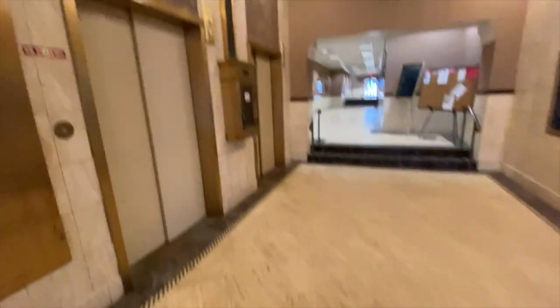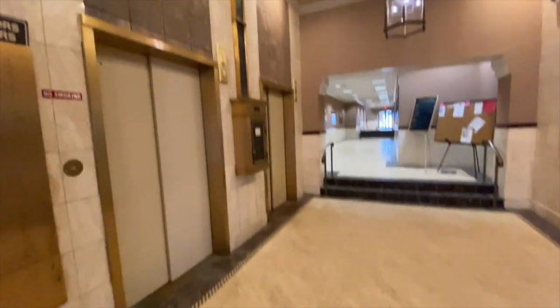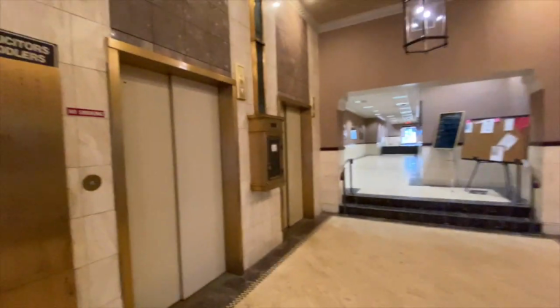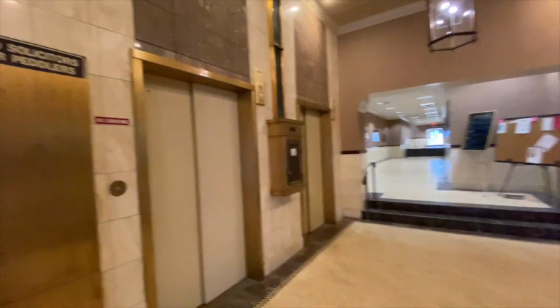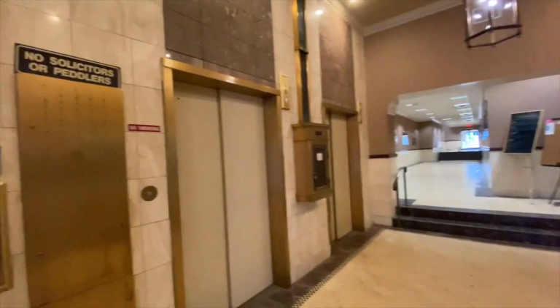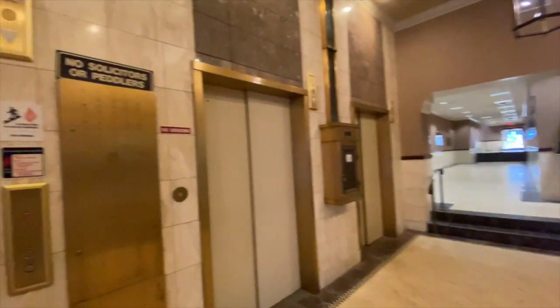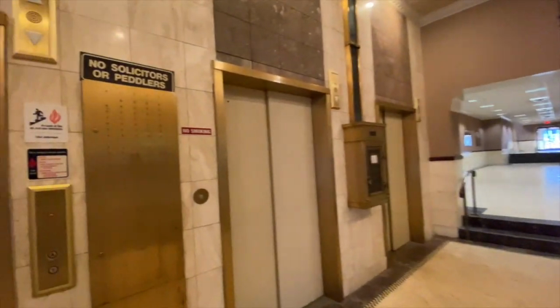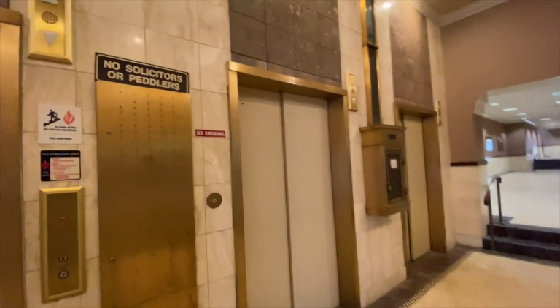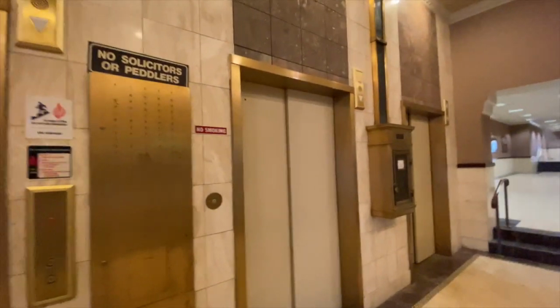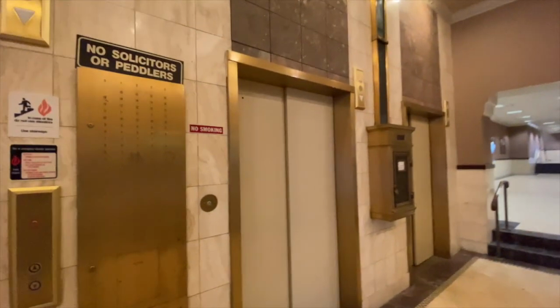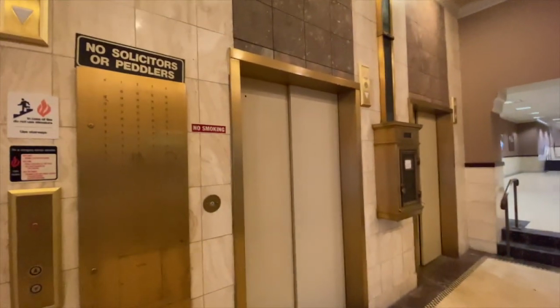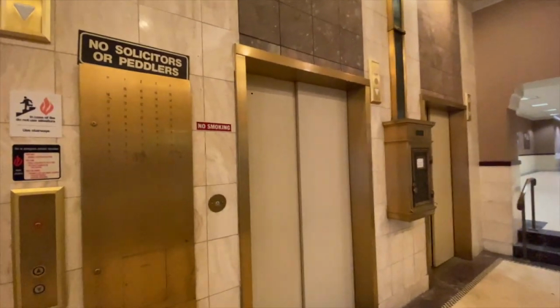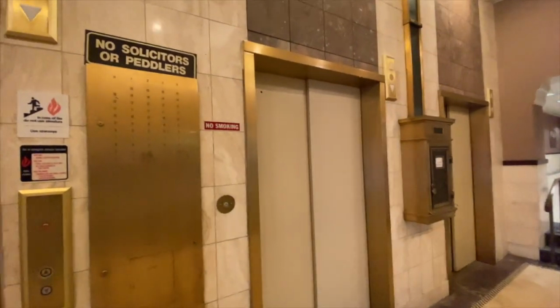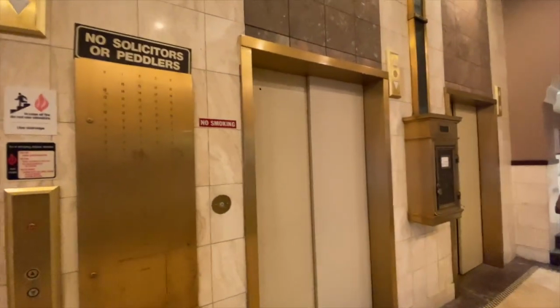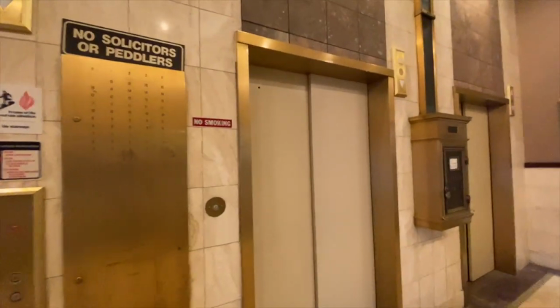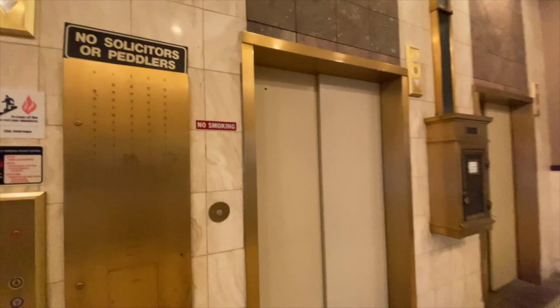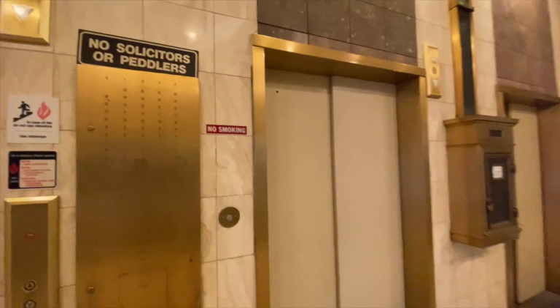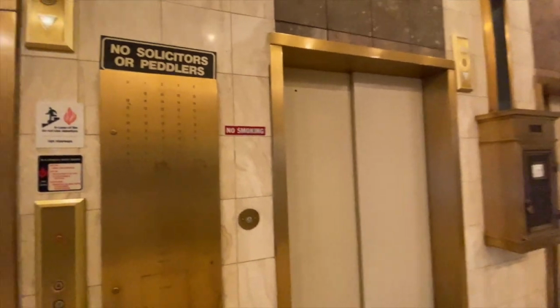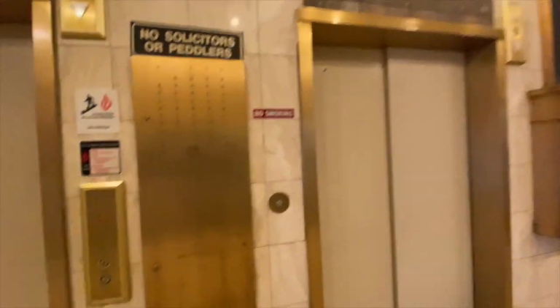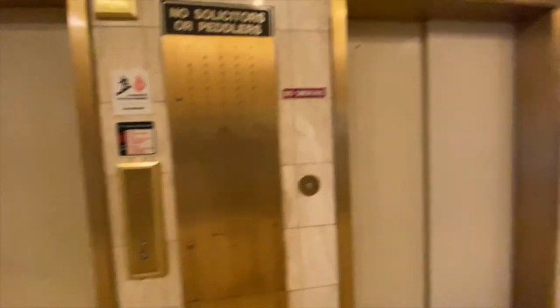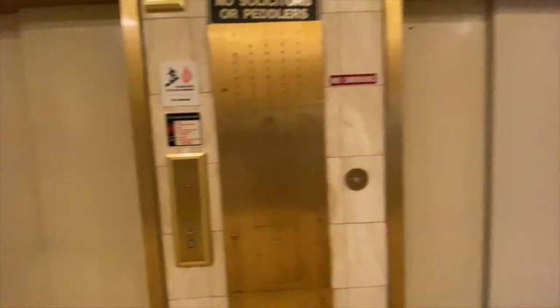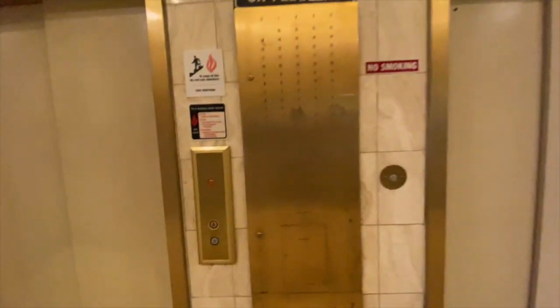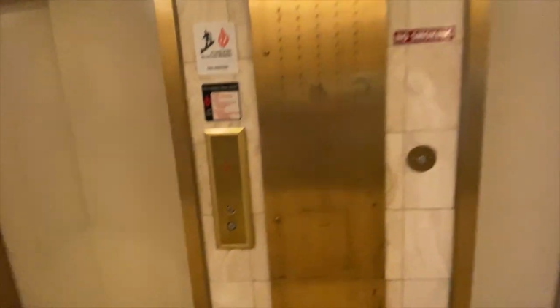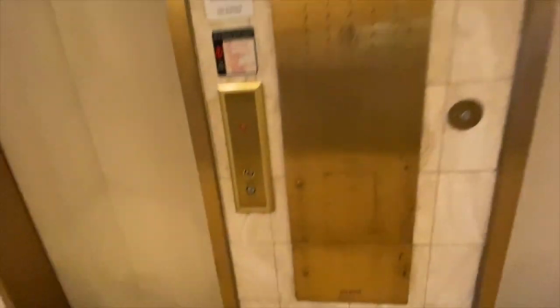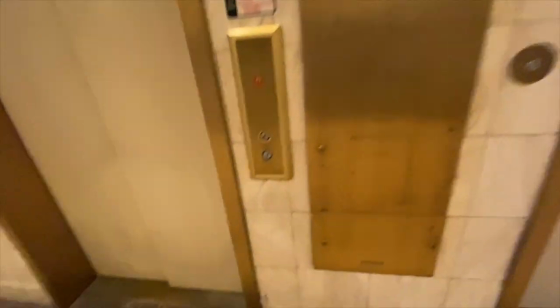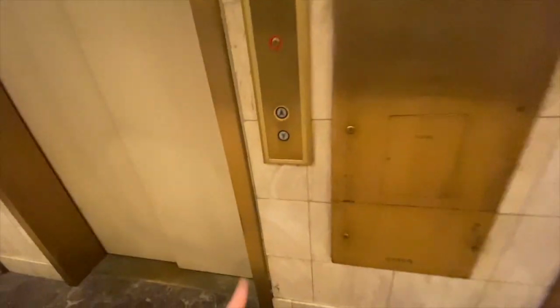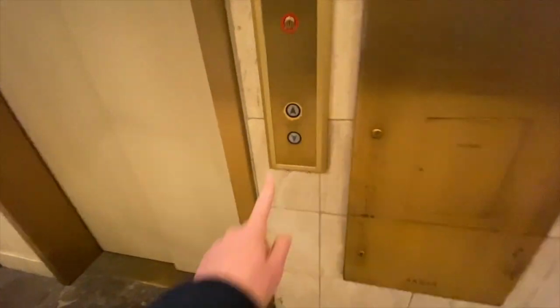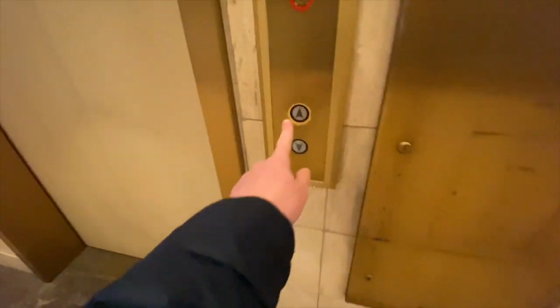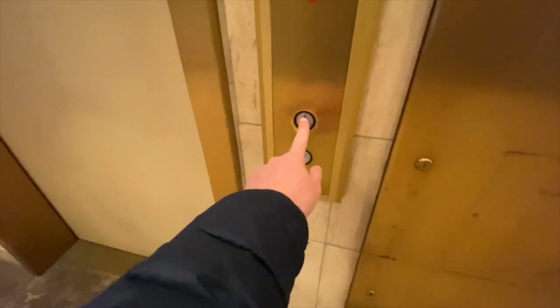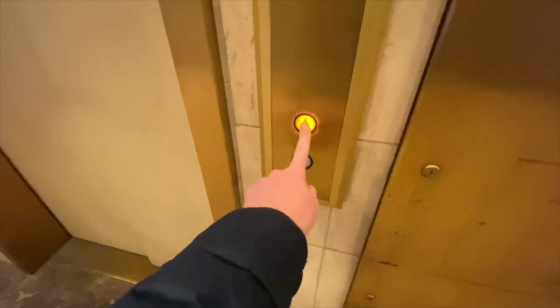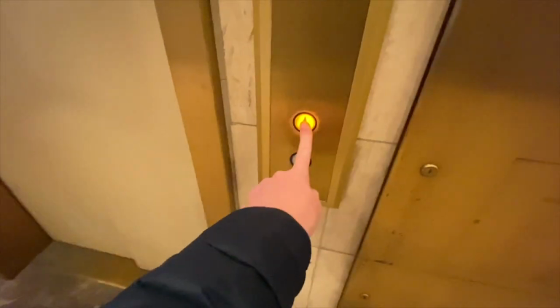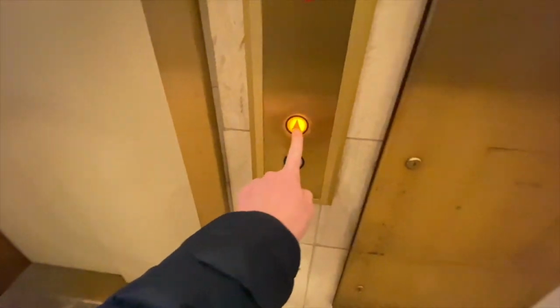These are the elevators. Adirondack Bank Building, Utica, New York.